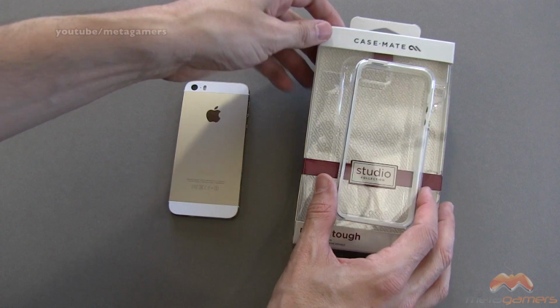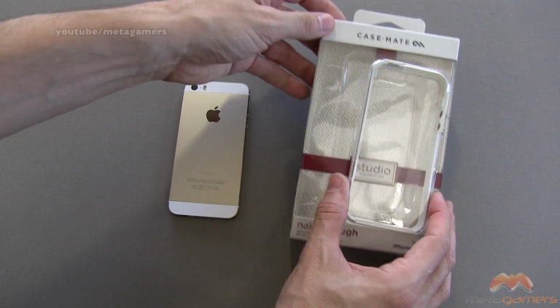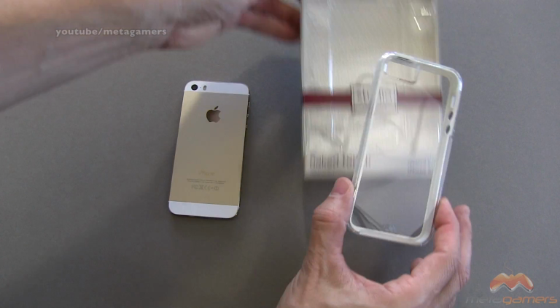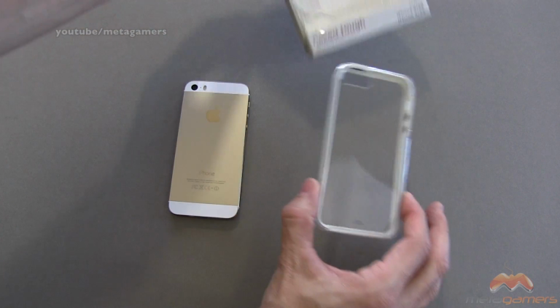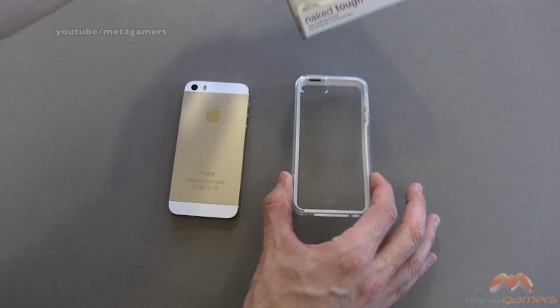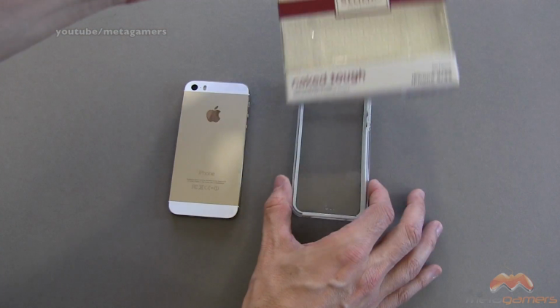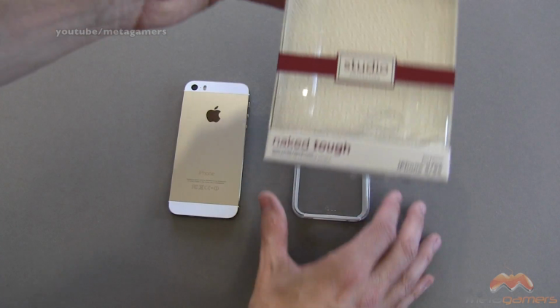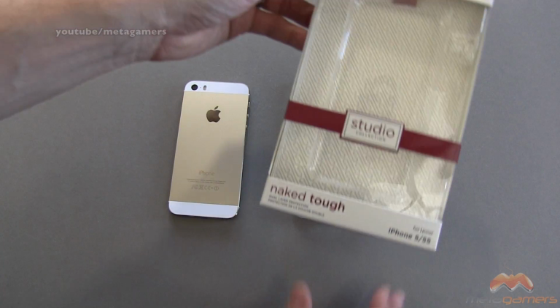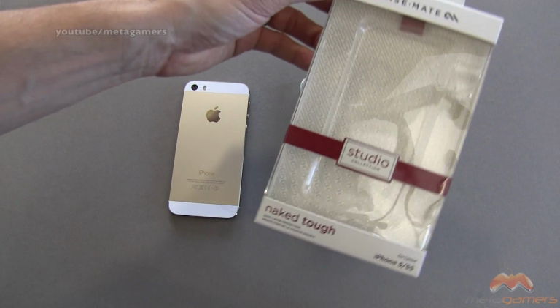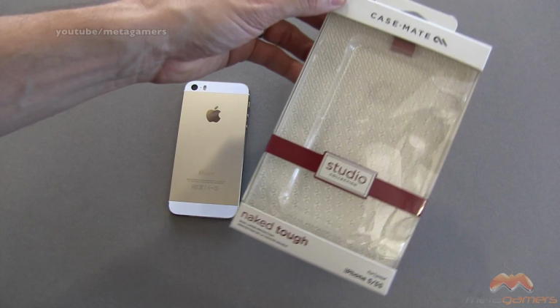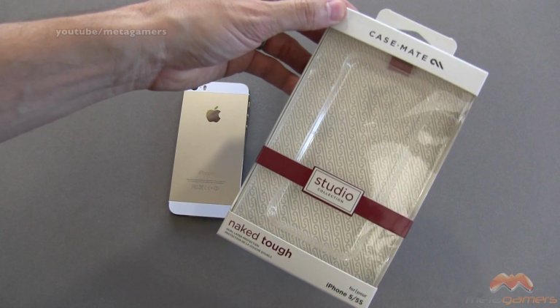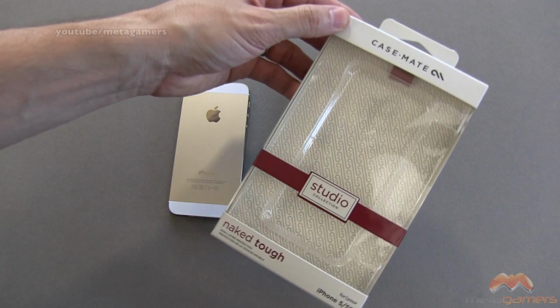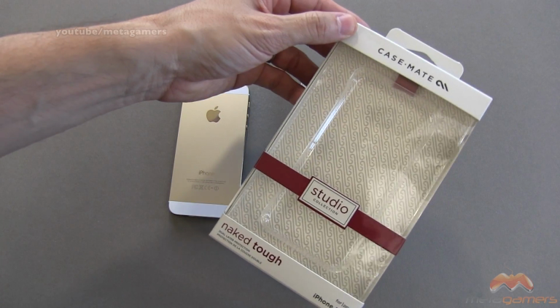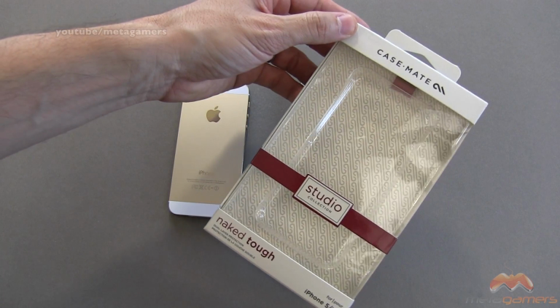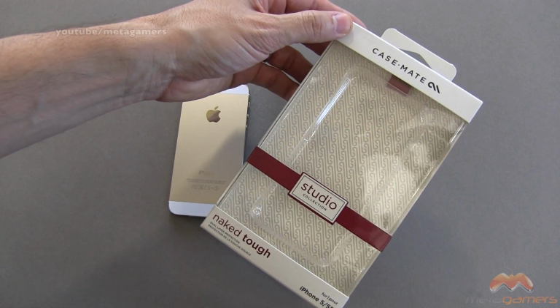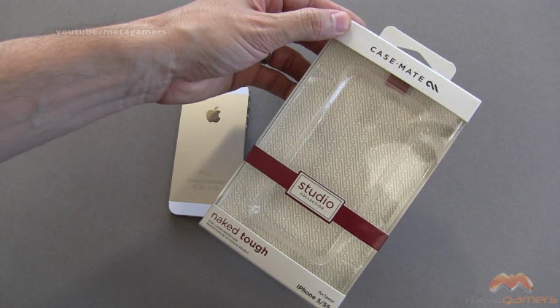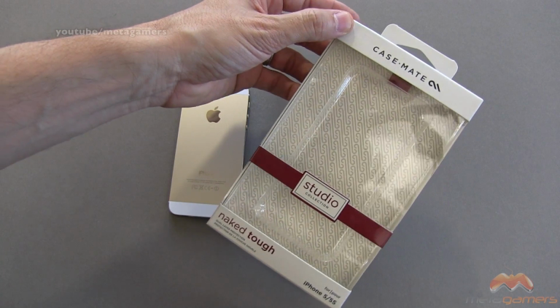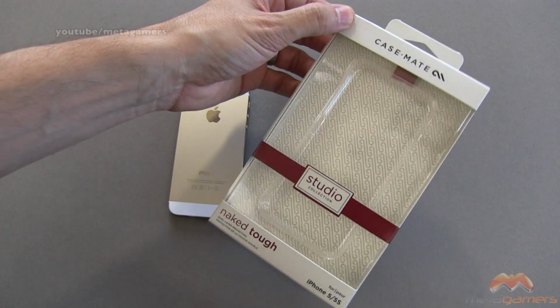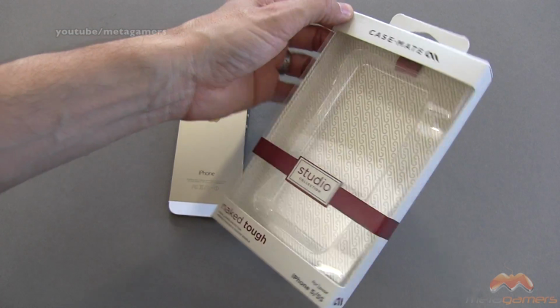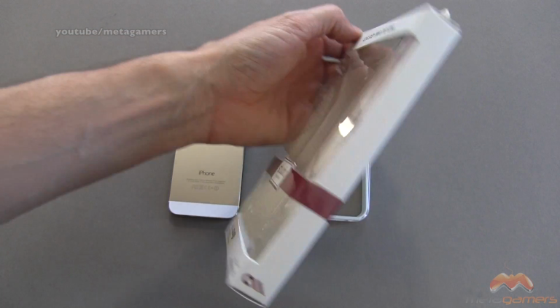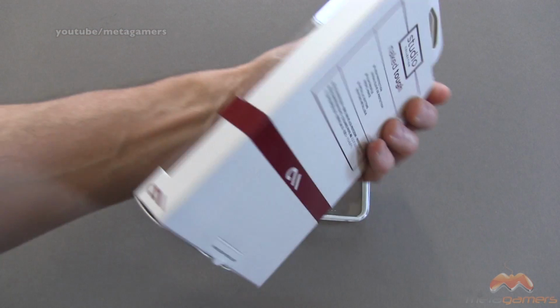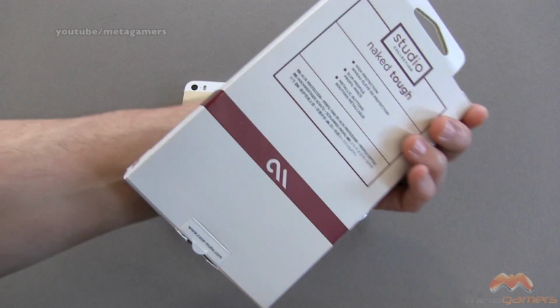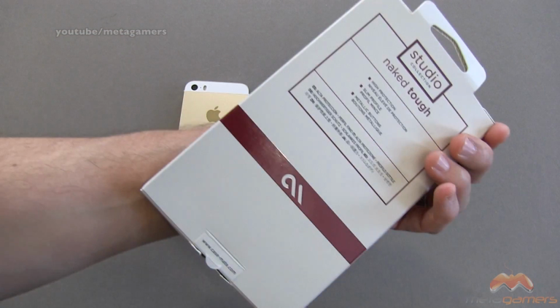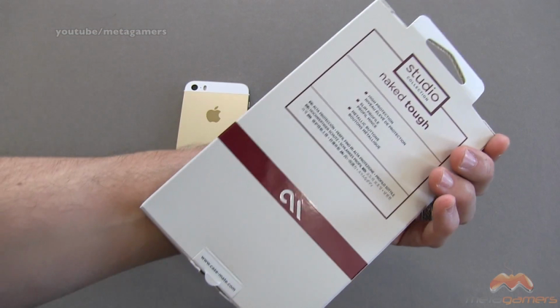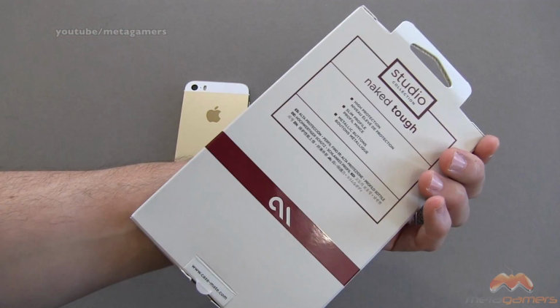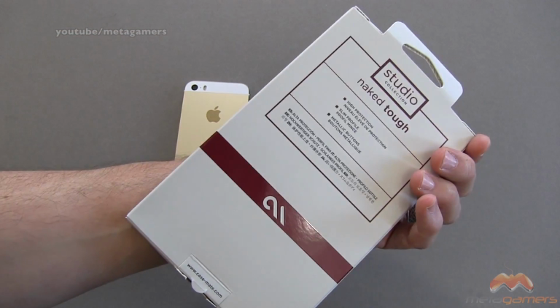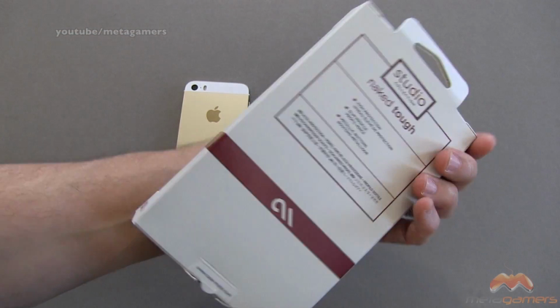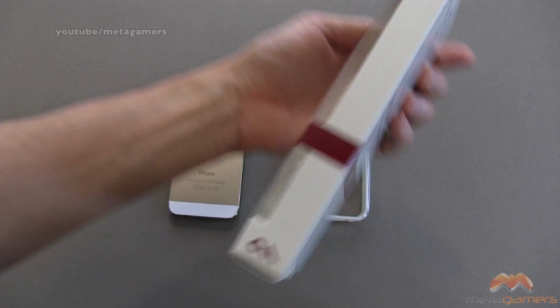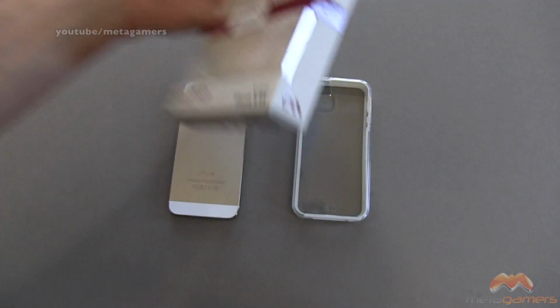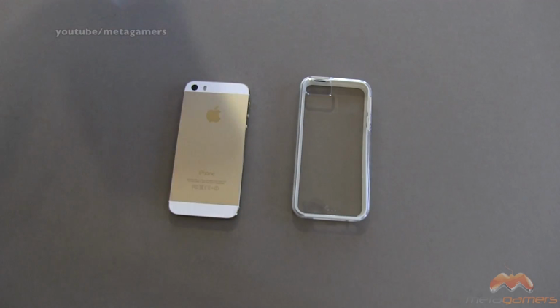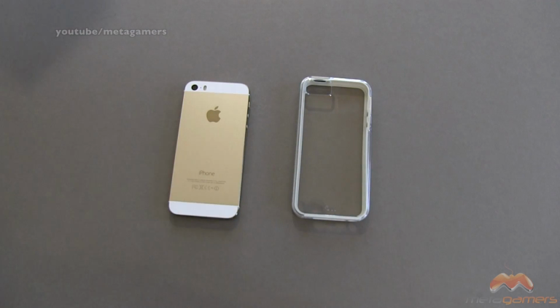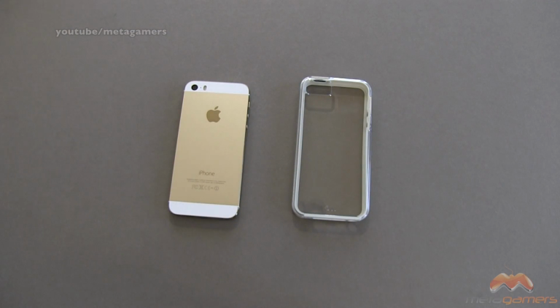This is the packaging that it ships in, and a big thank you to Casemate for sending this out for review.